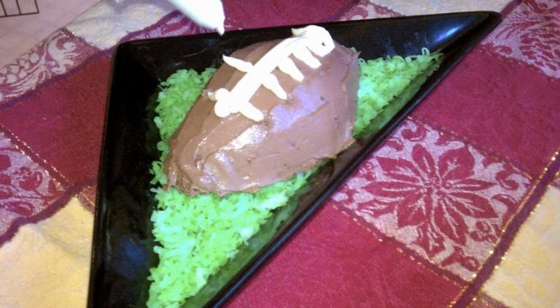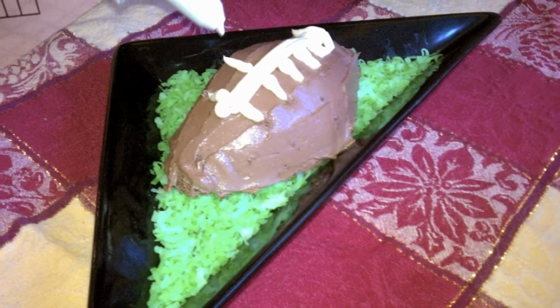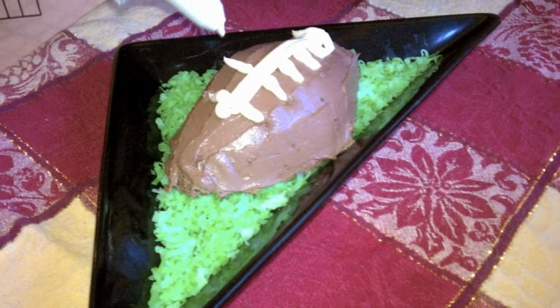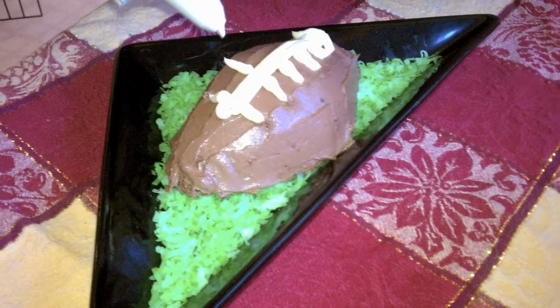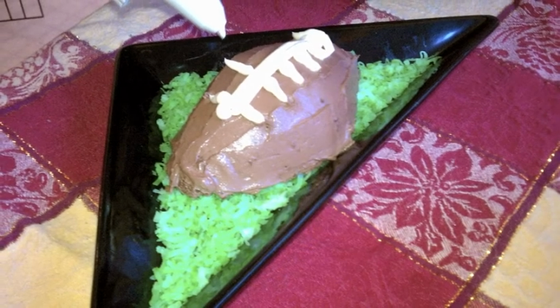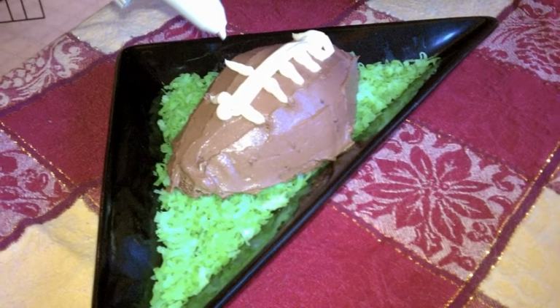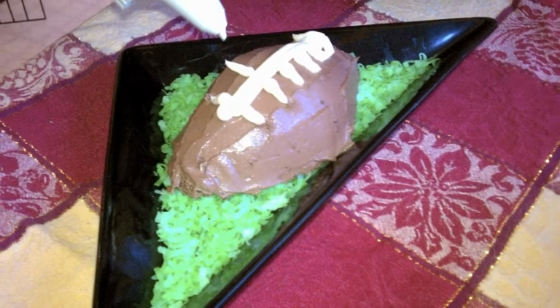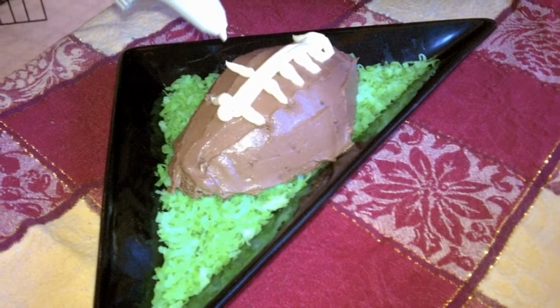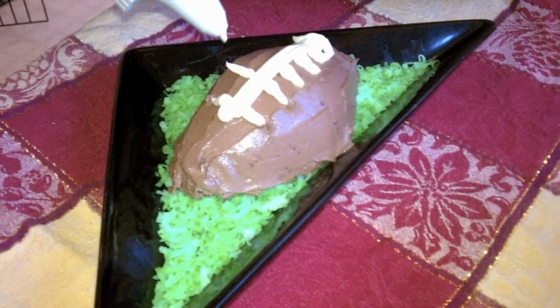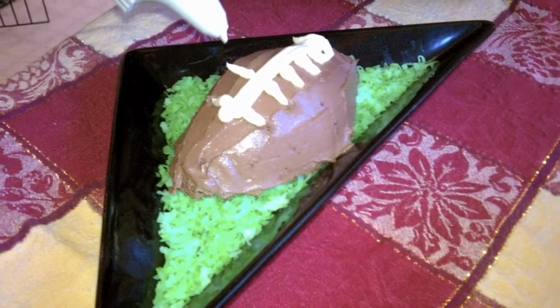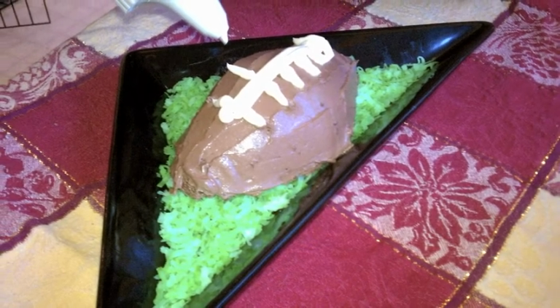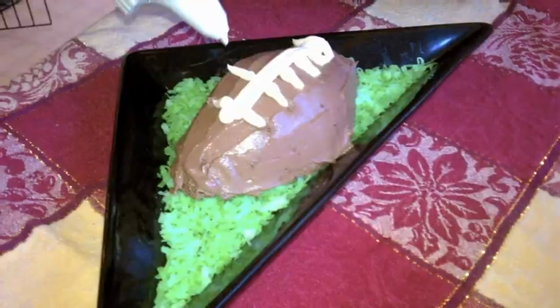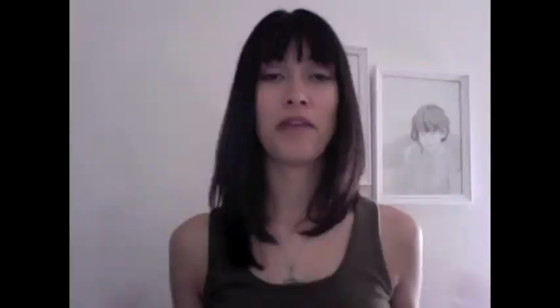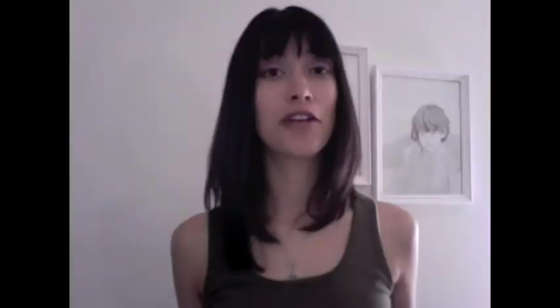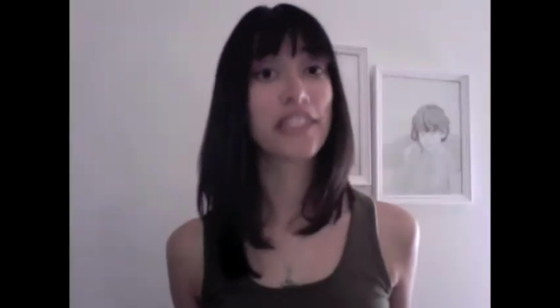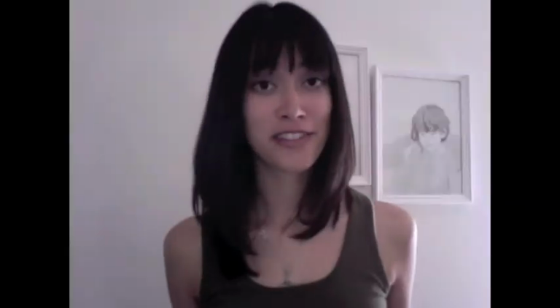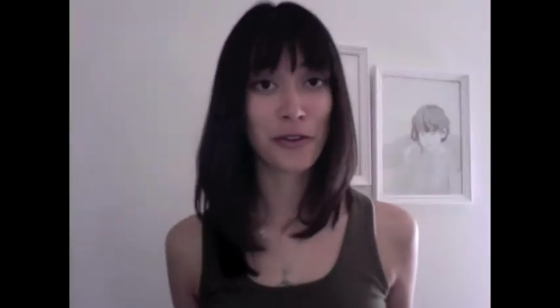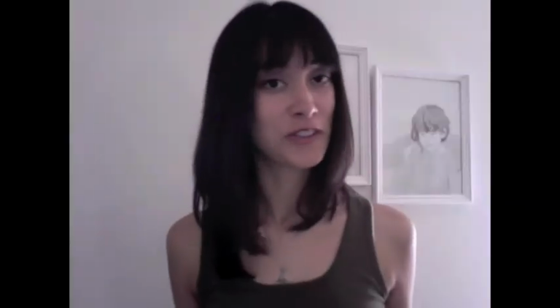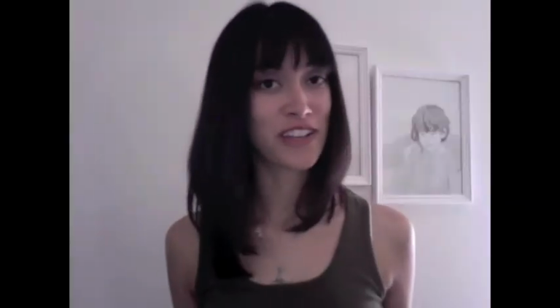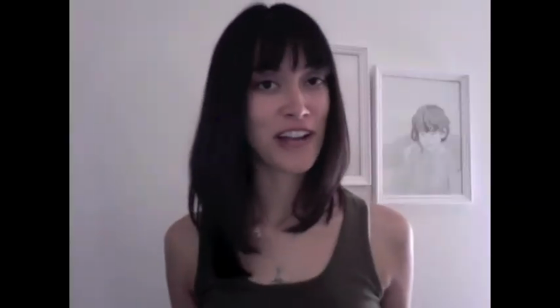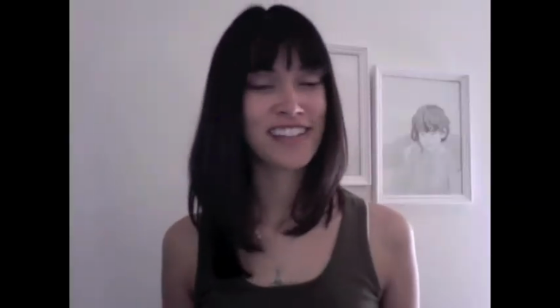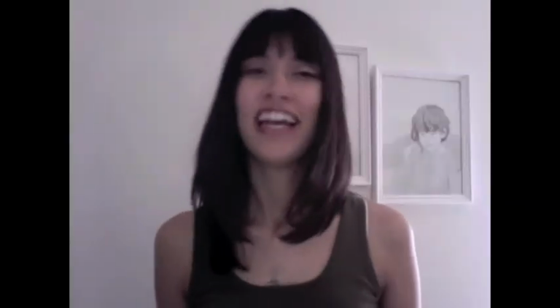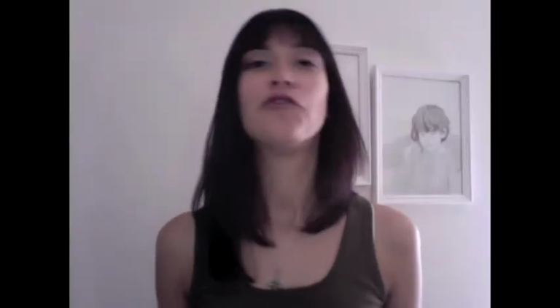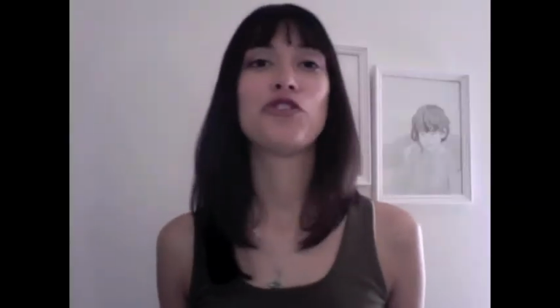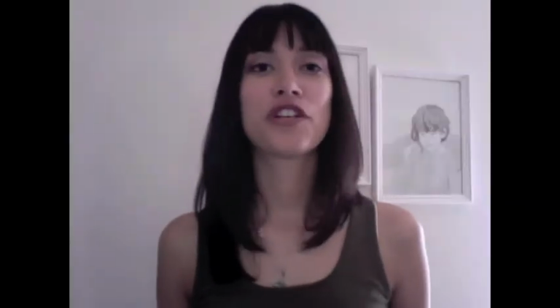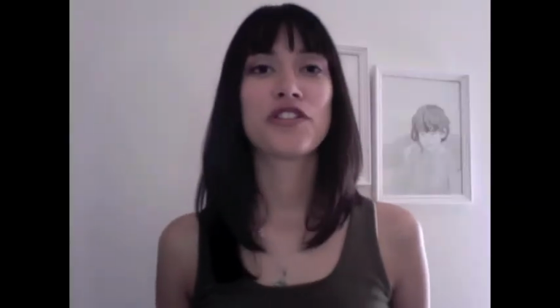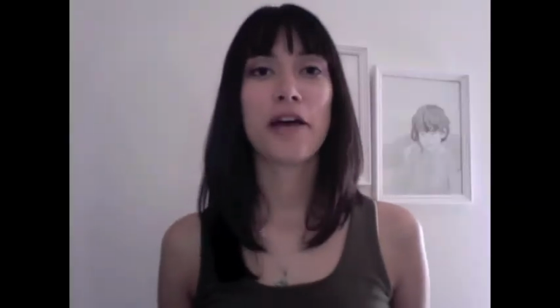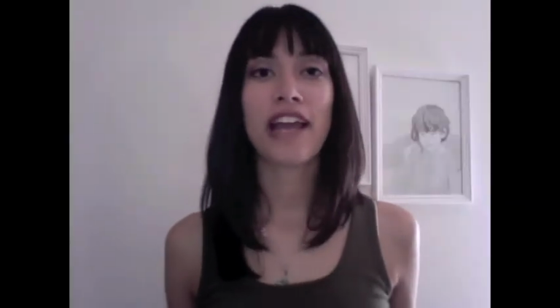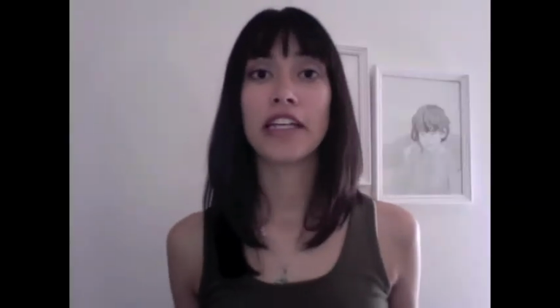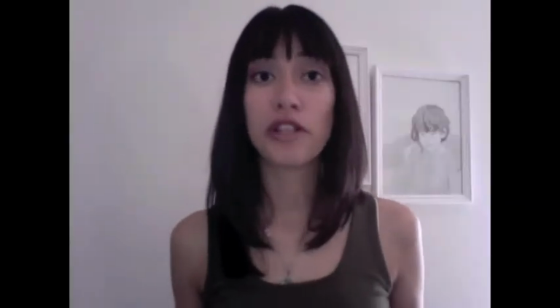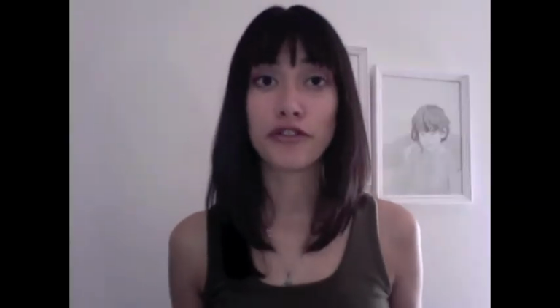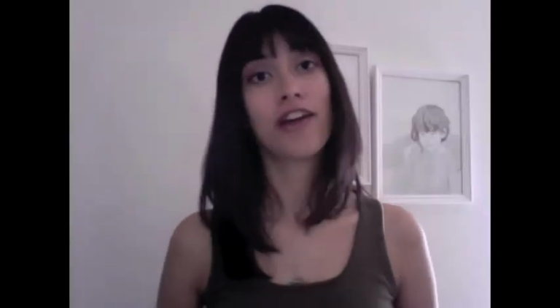We put our cake onto dyed coconut. We made it green so that it looks like grass, and you just do that by adding a bit of food color.